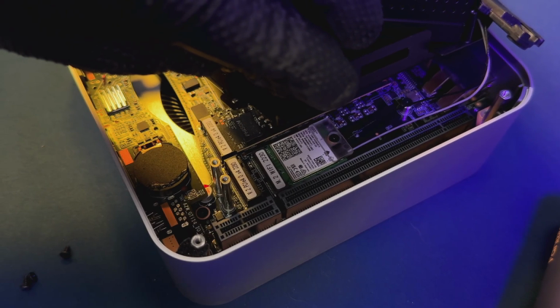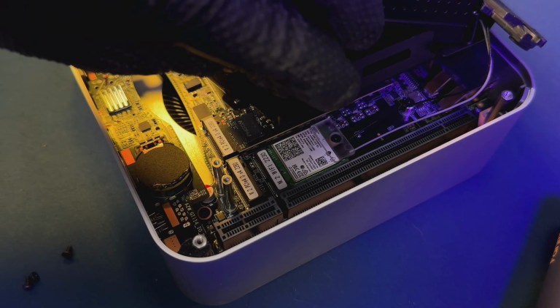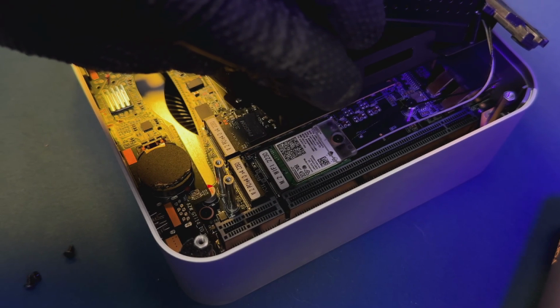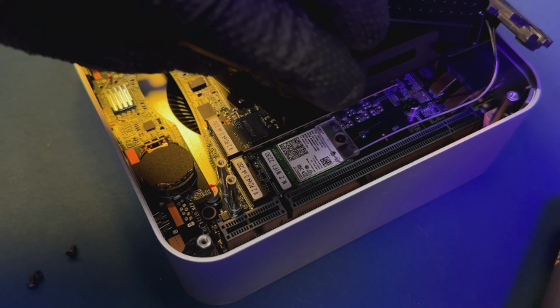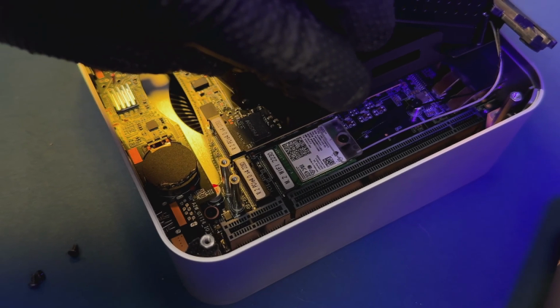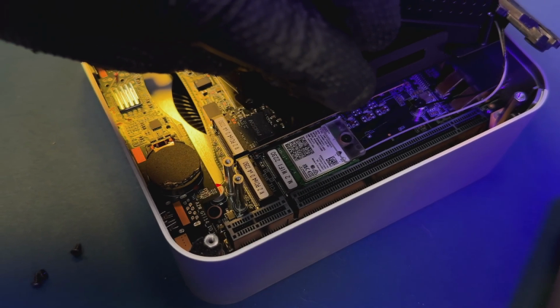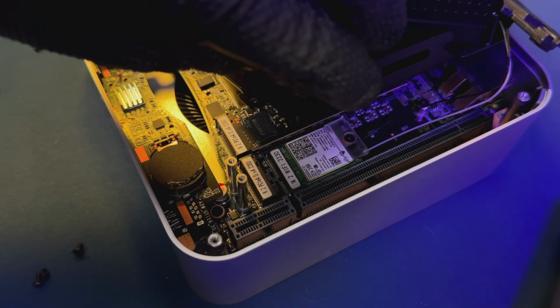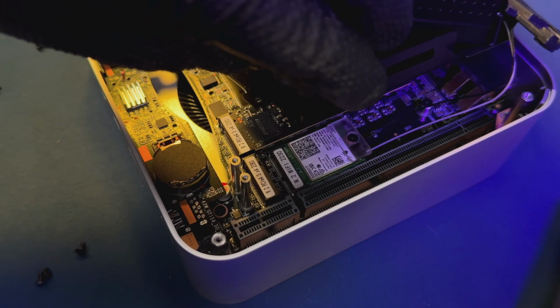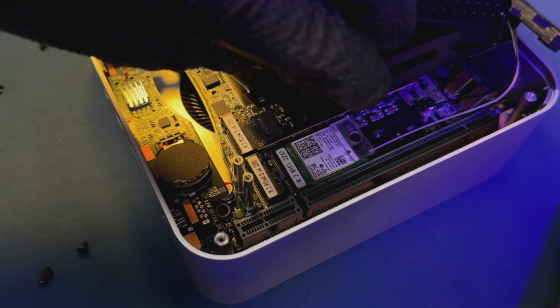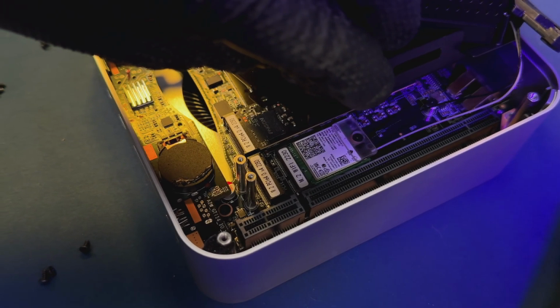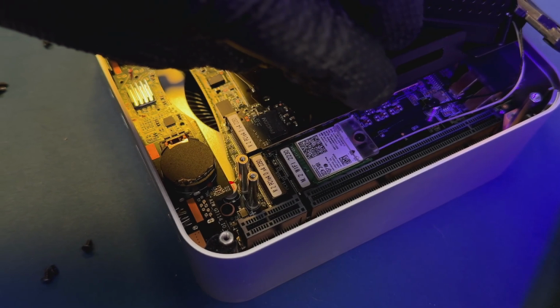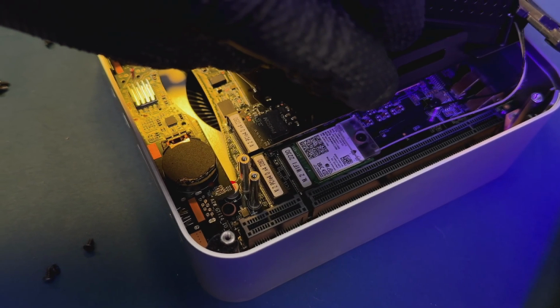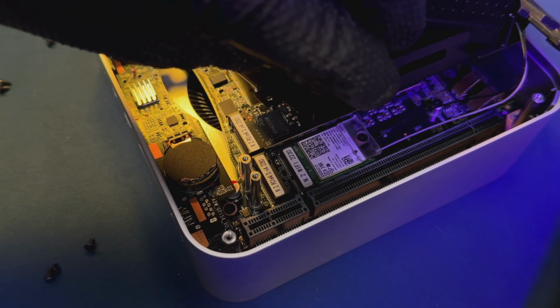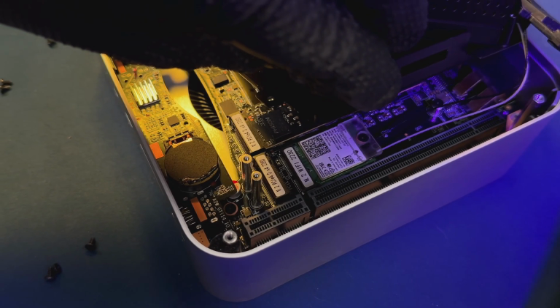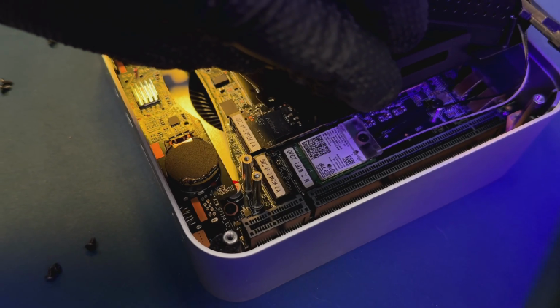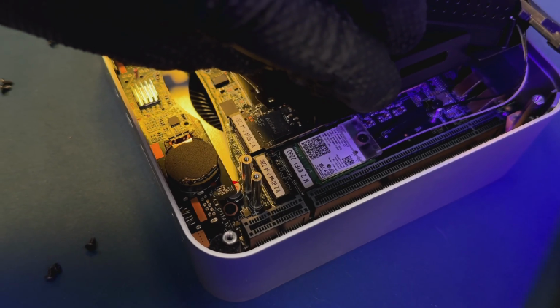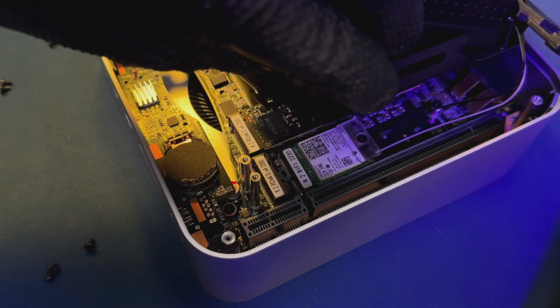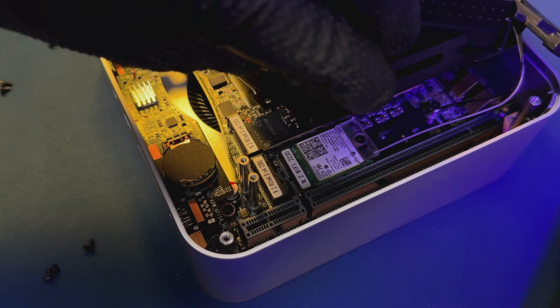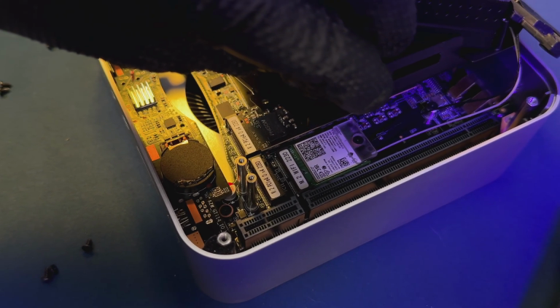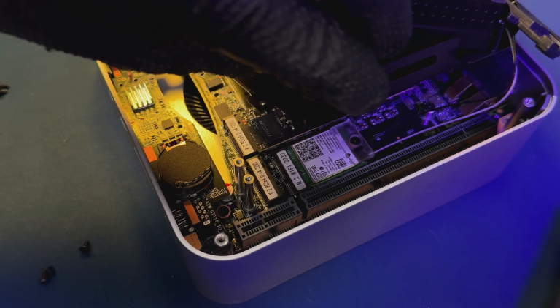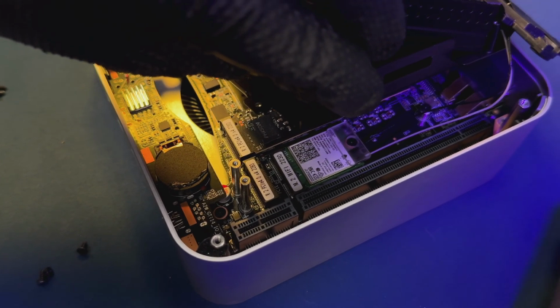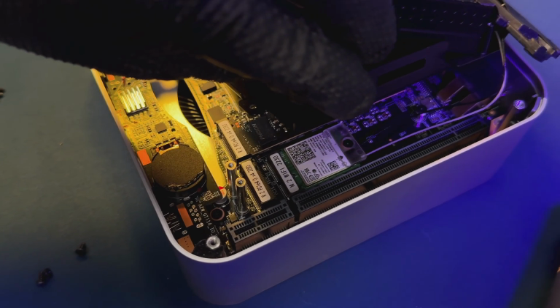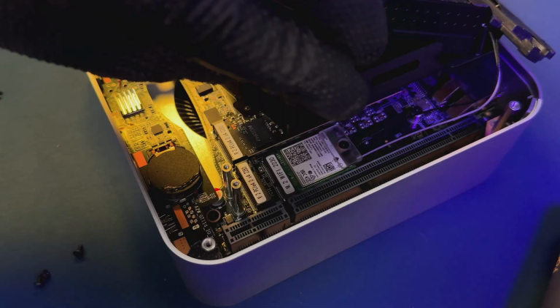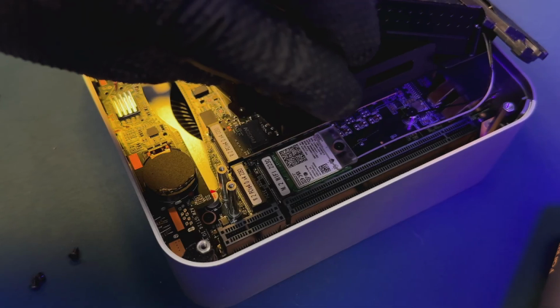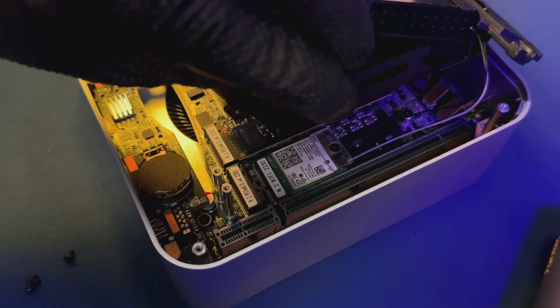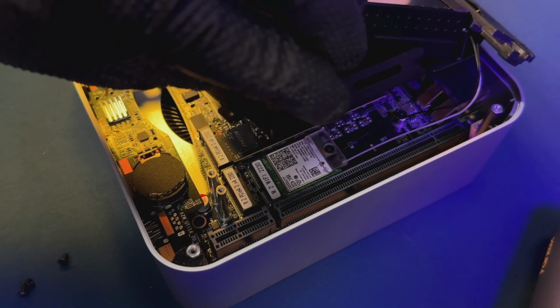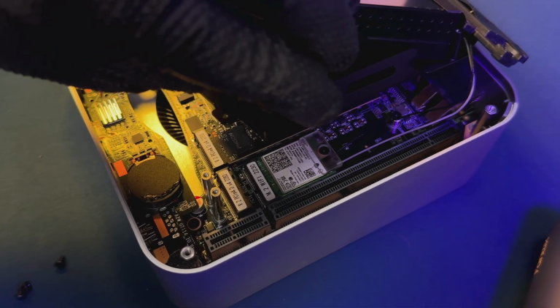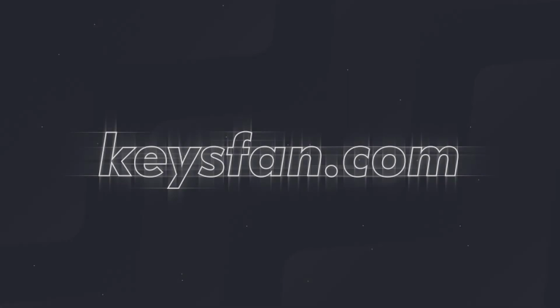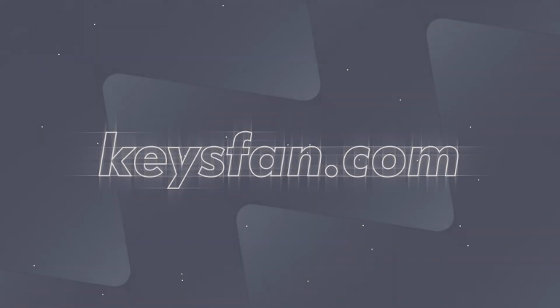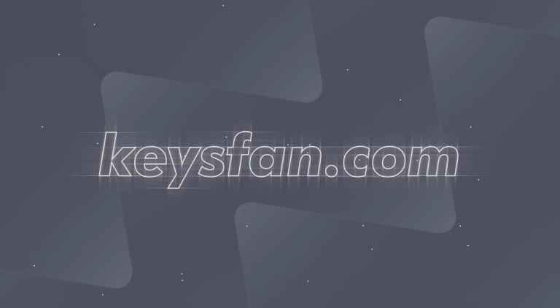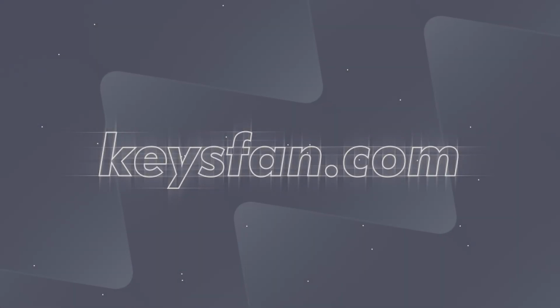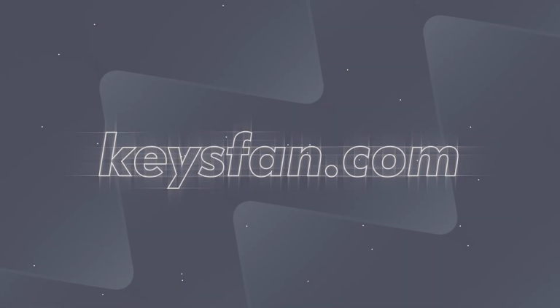Let's find out. Before we unbox this powerhouse, a quick thank you to today's sponsor, Keysfan.com.